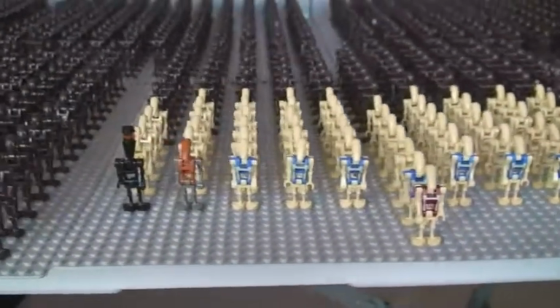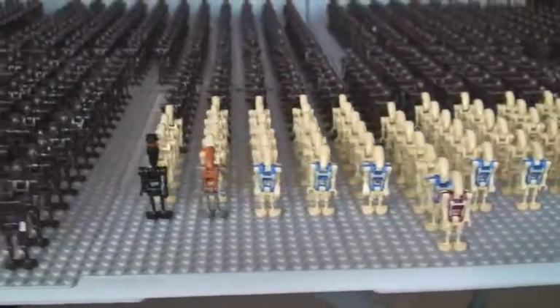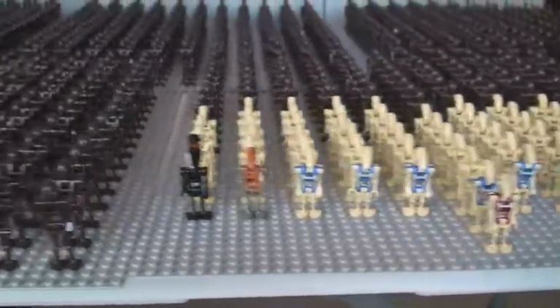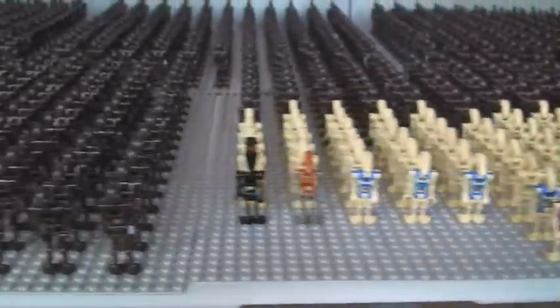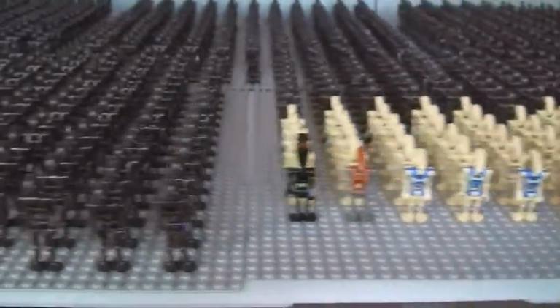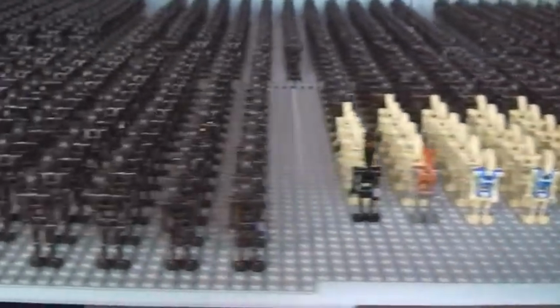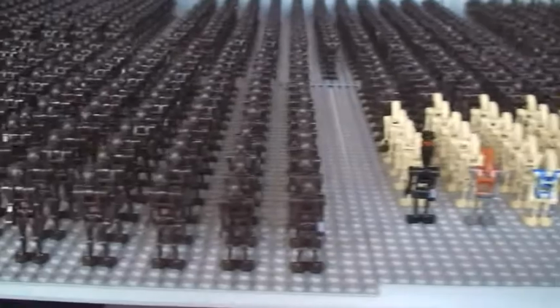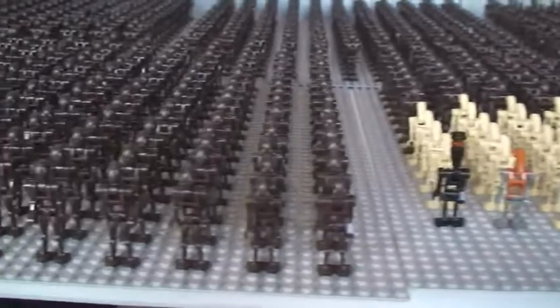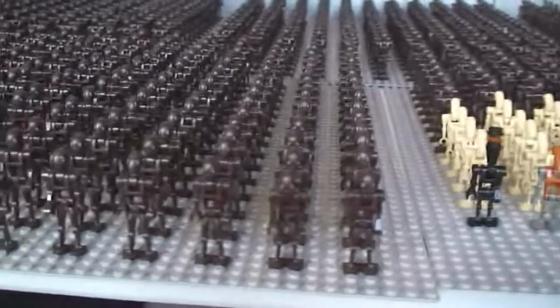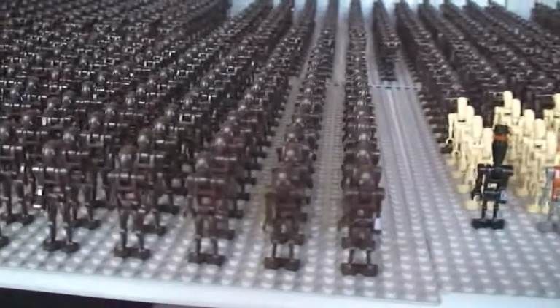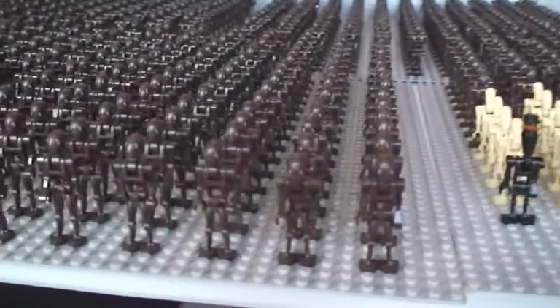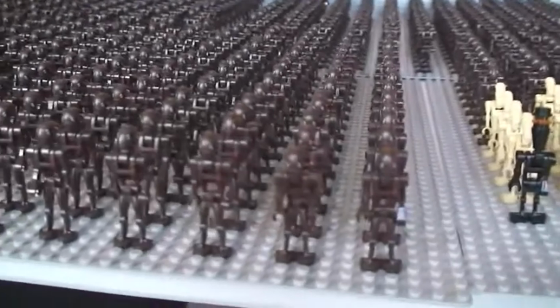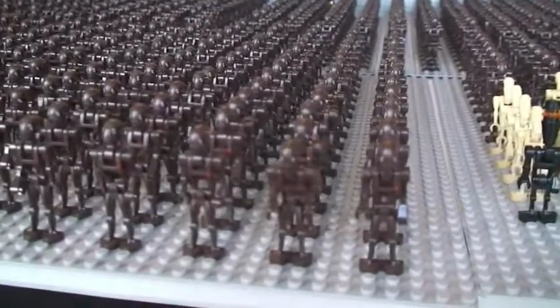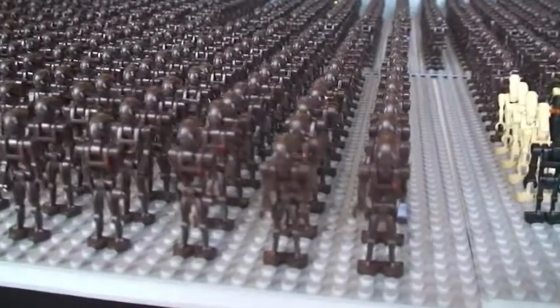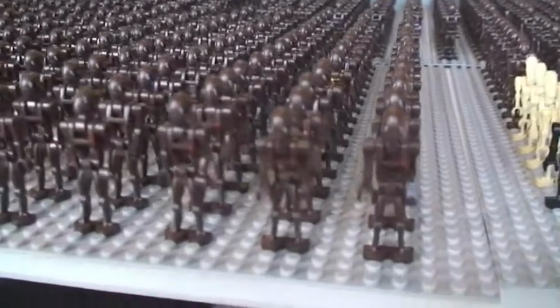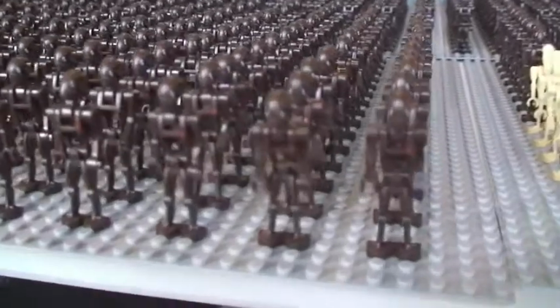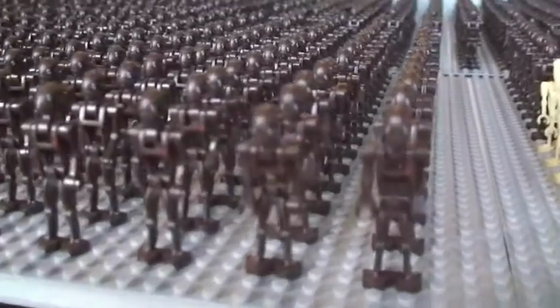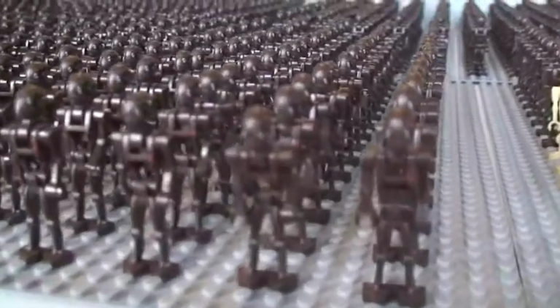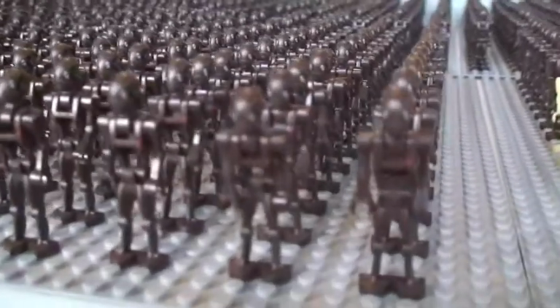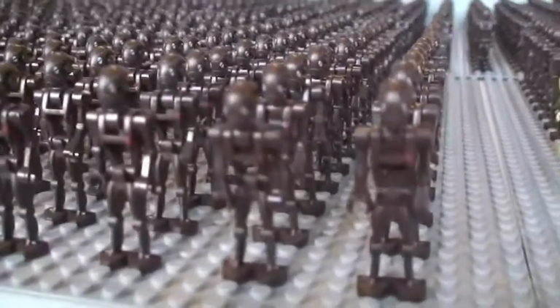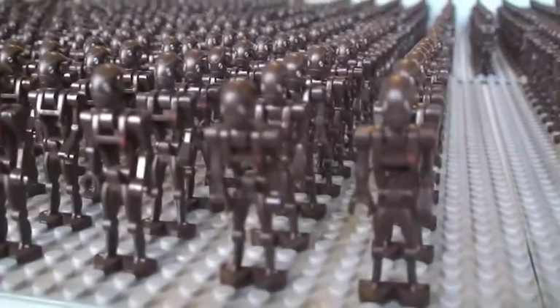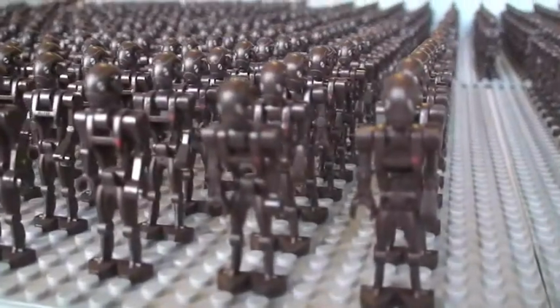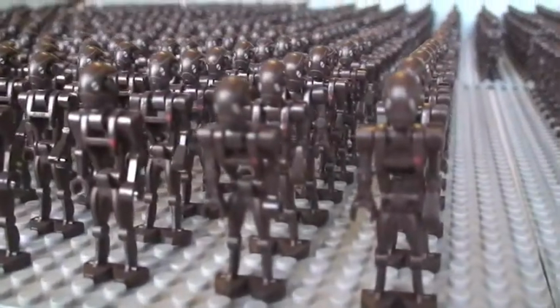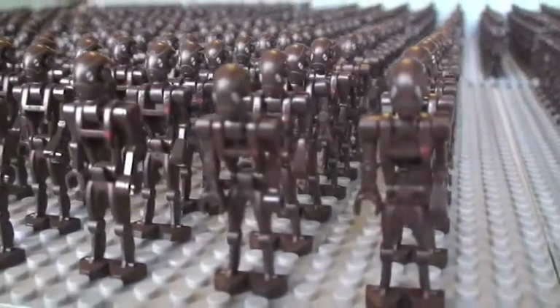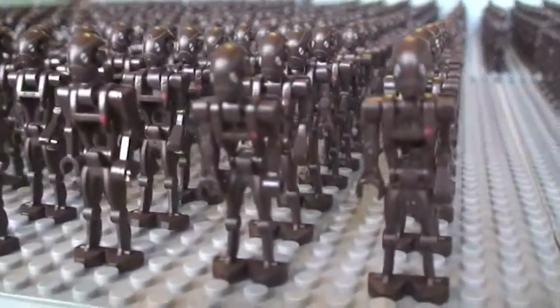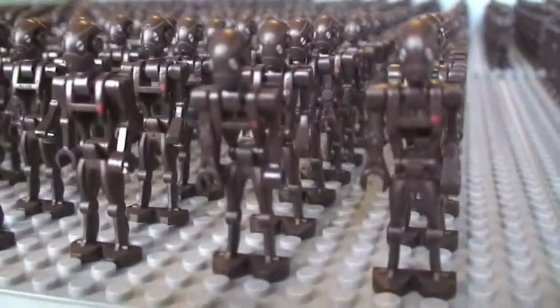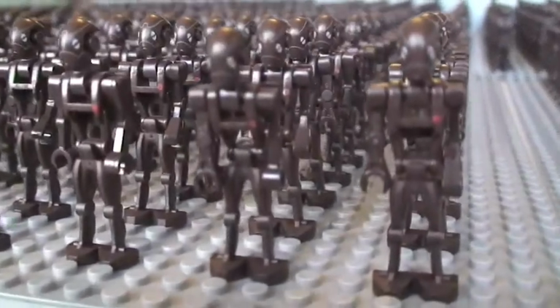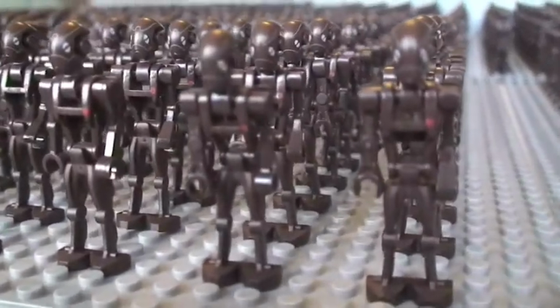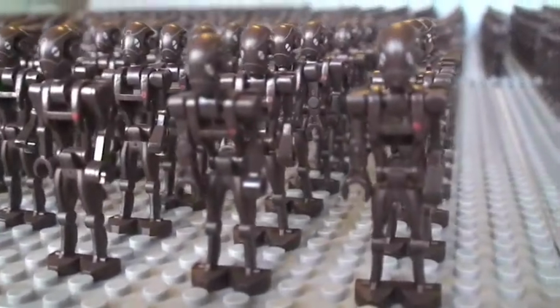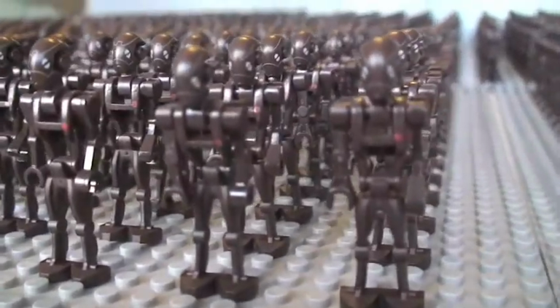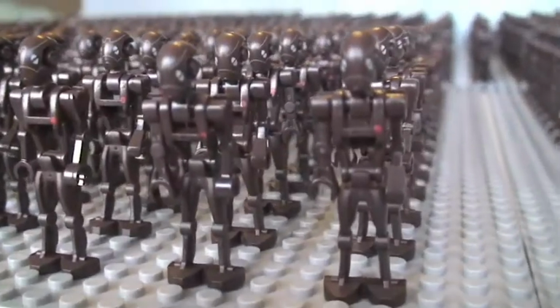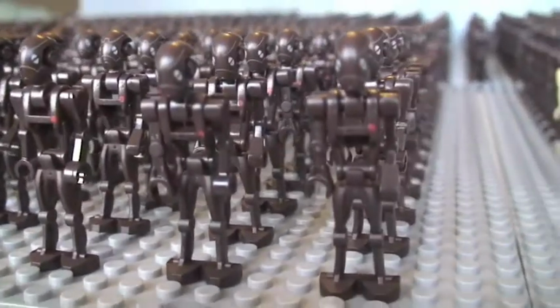The vast bulk of my Droid Army are these Commando Battle Droids.